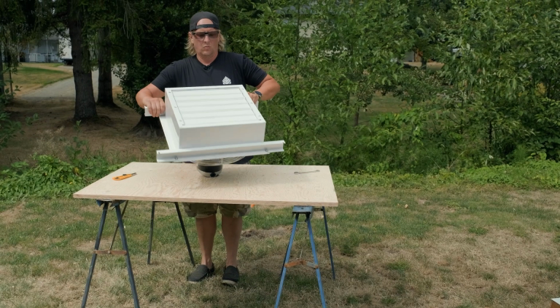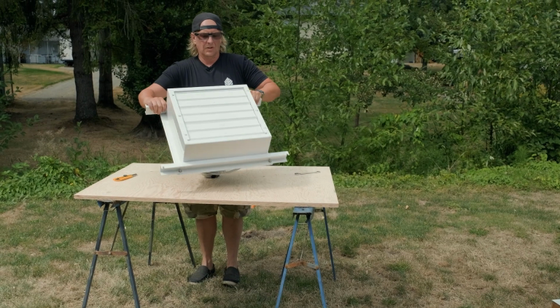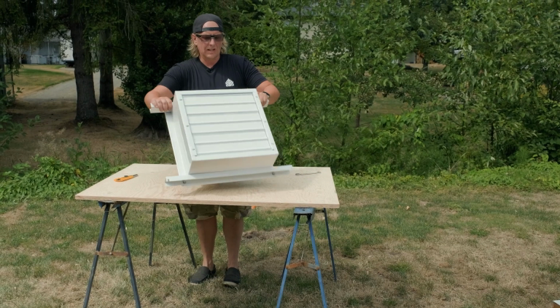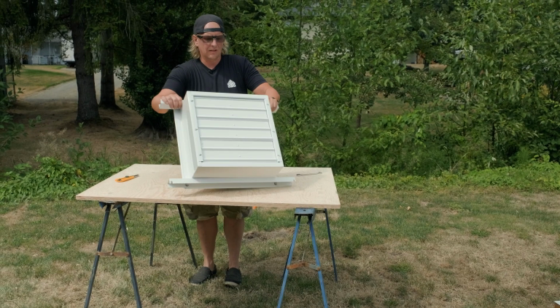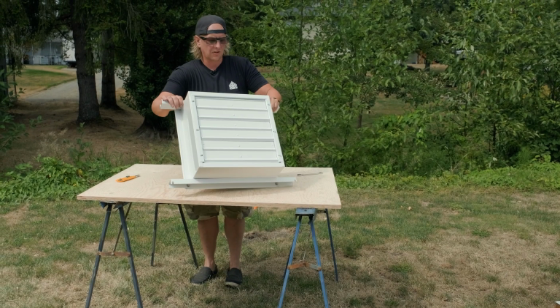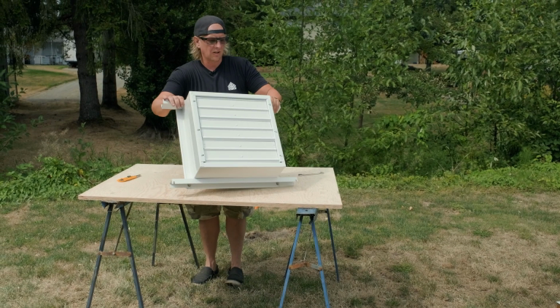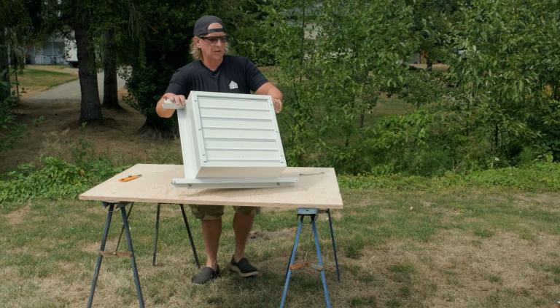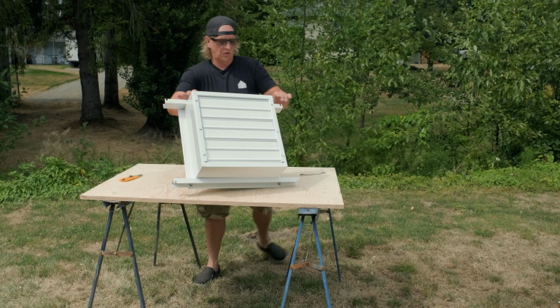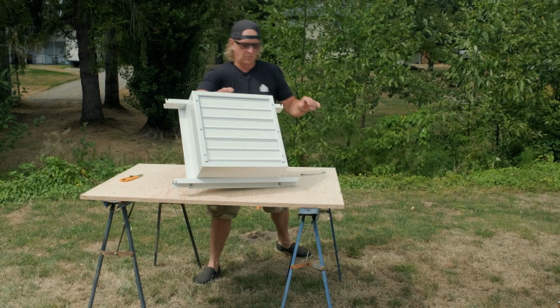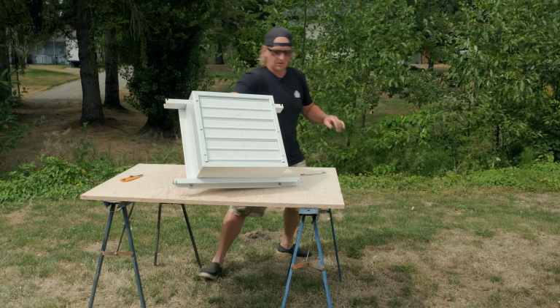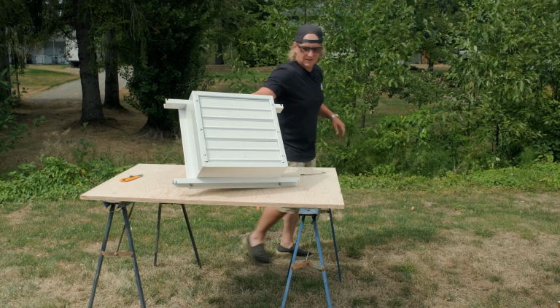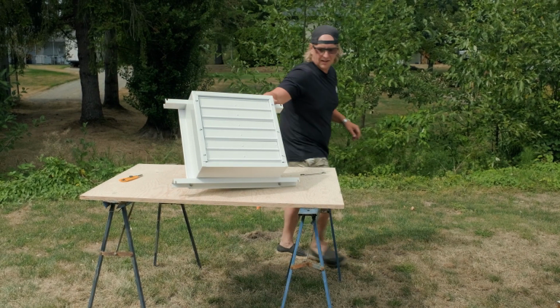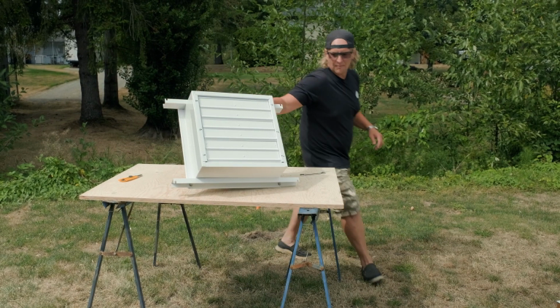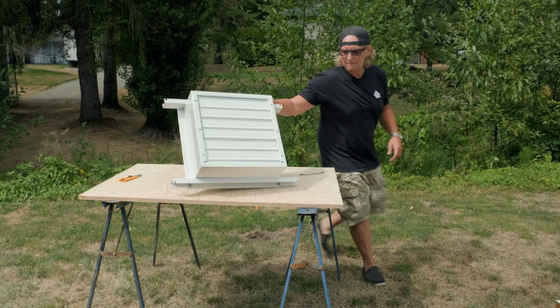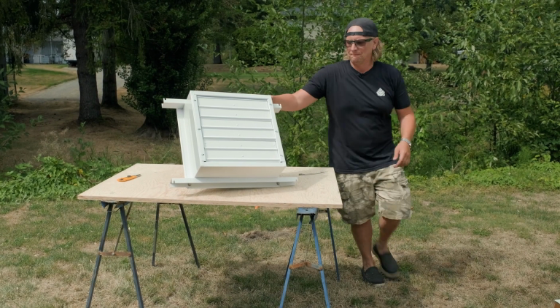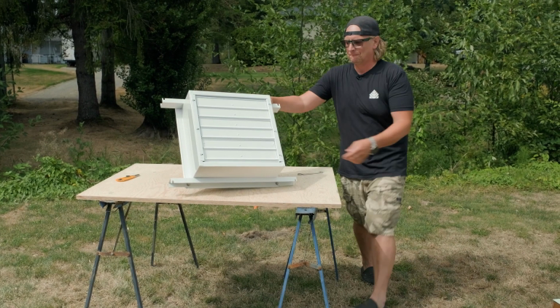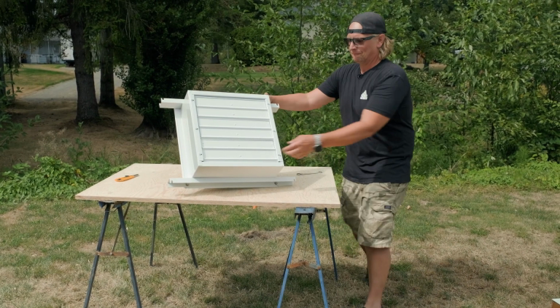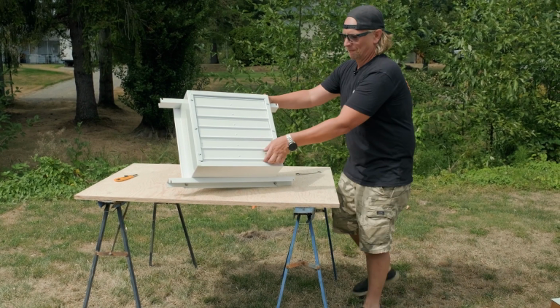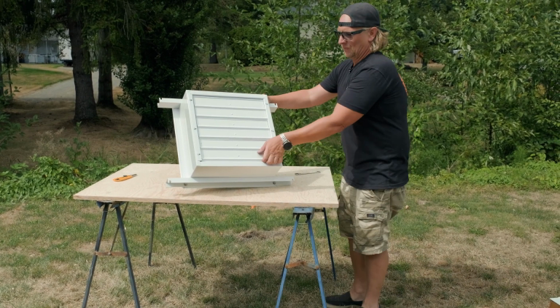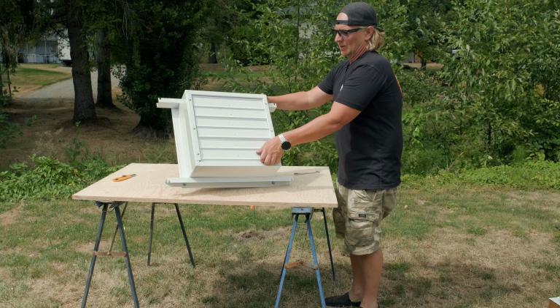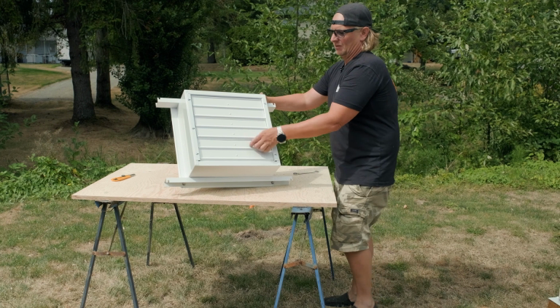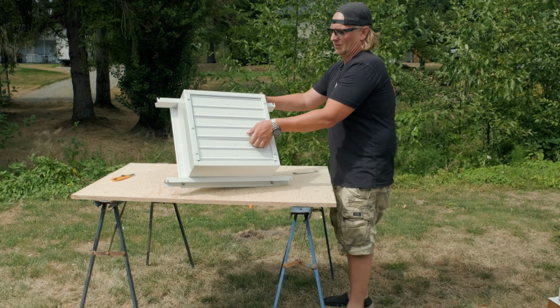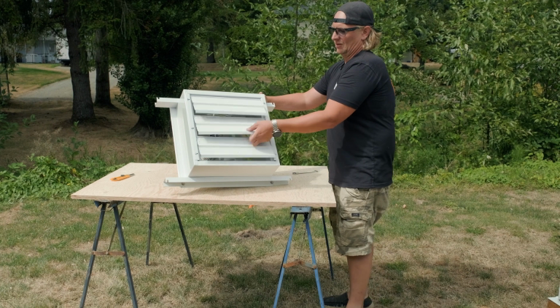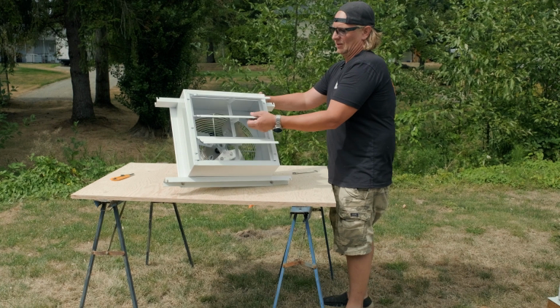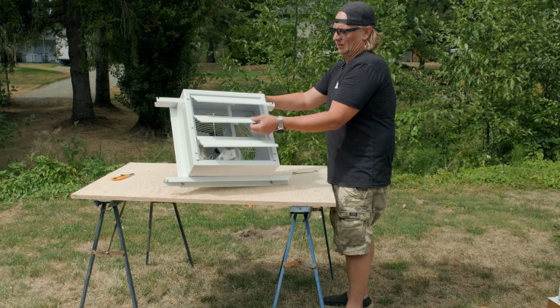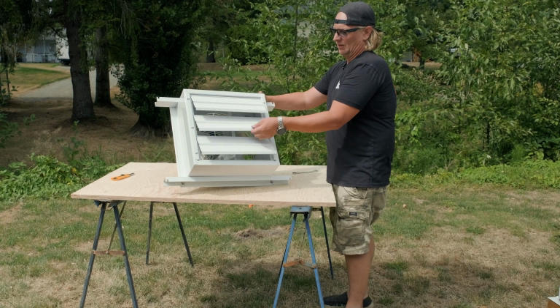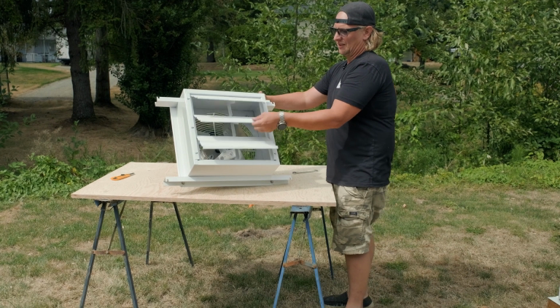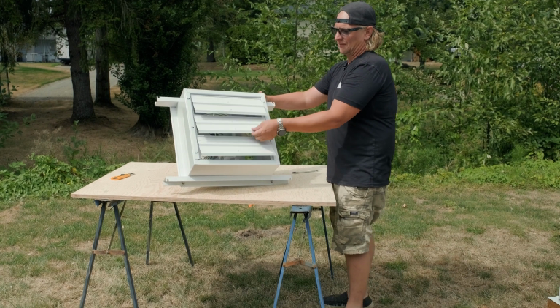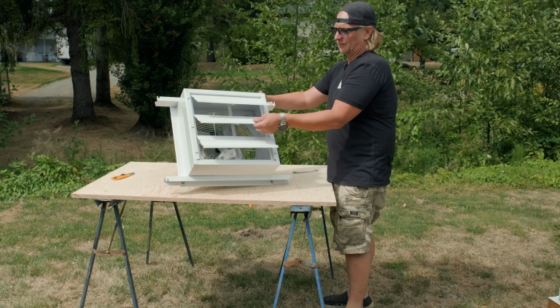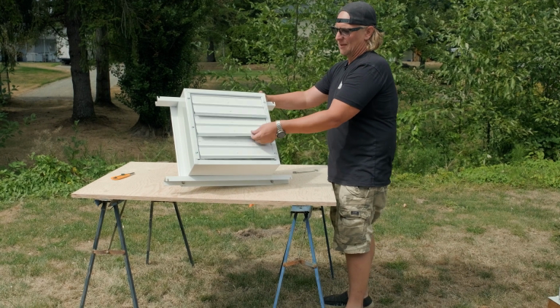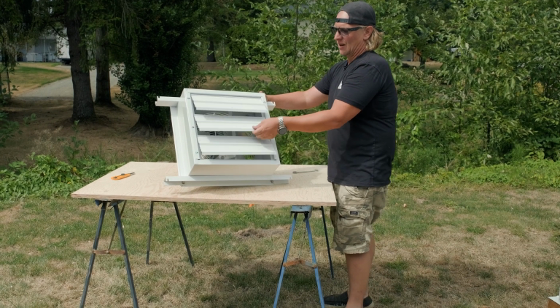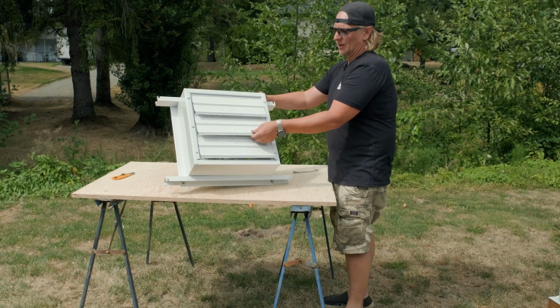When you're ready to install it, make sure you put it right side up. These have to flap that way.